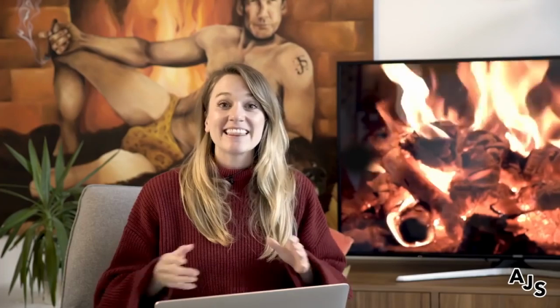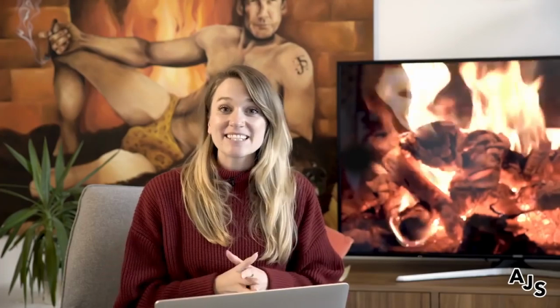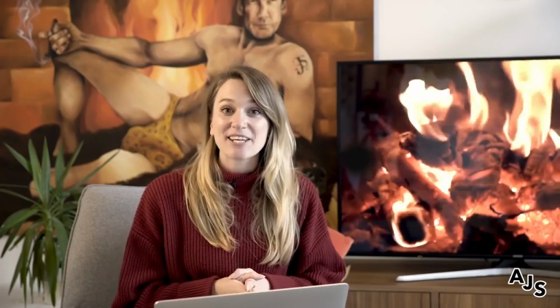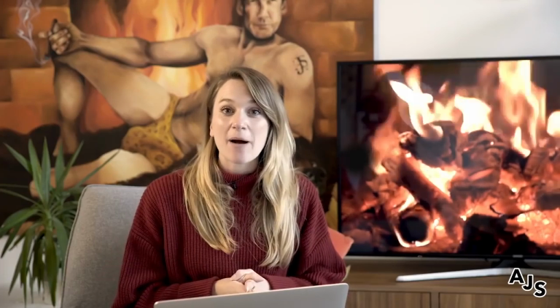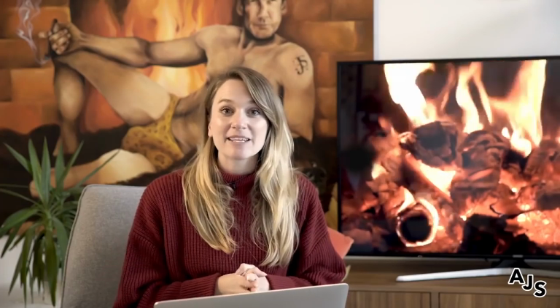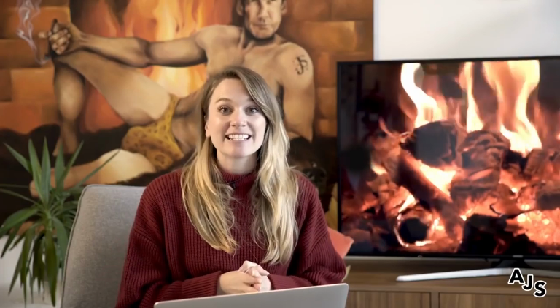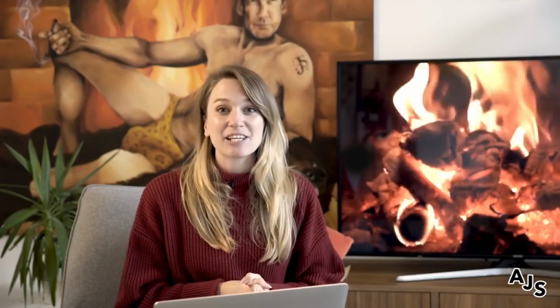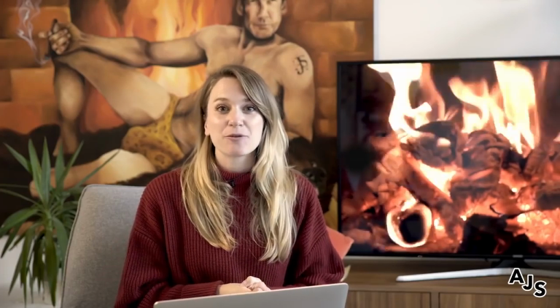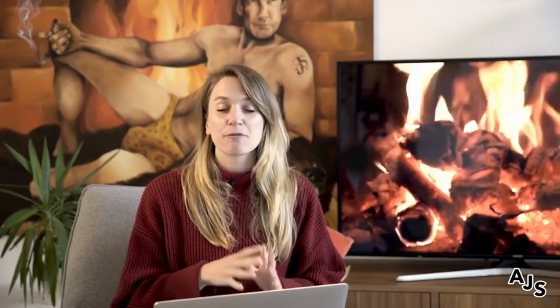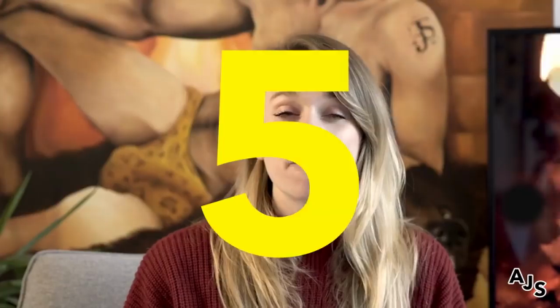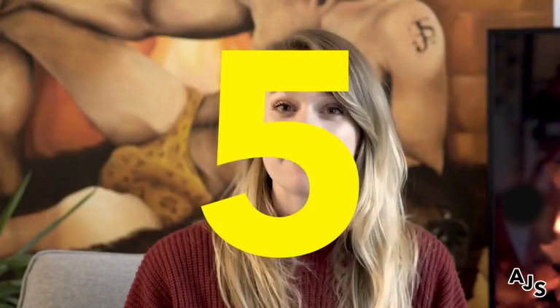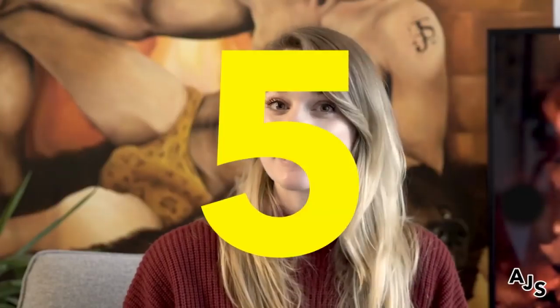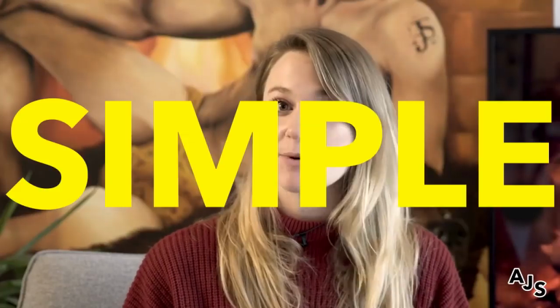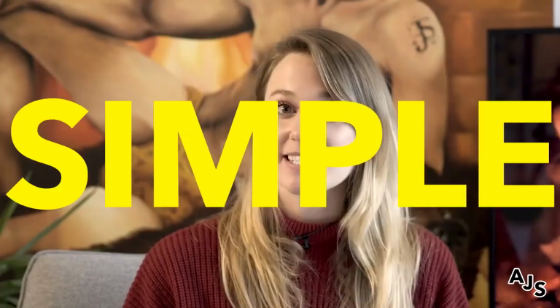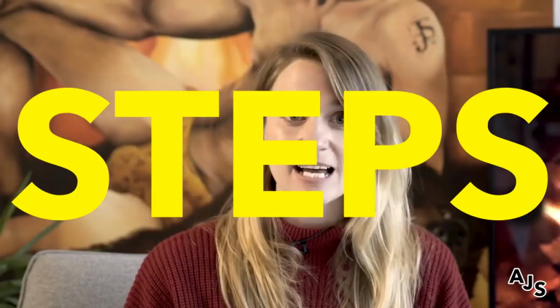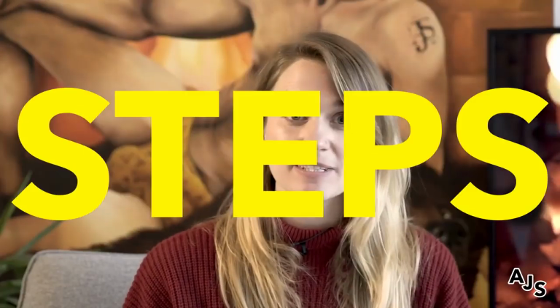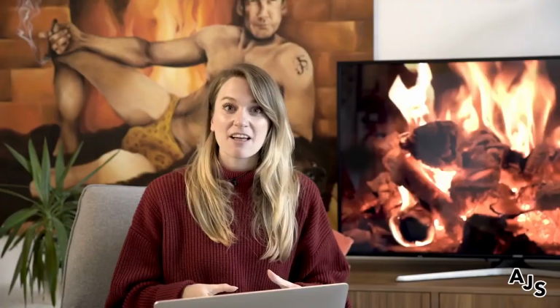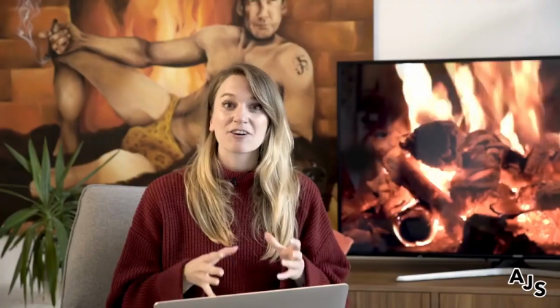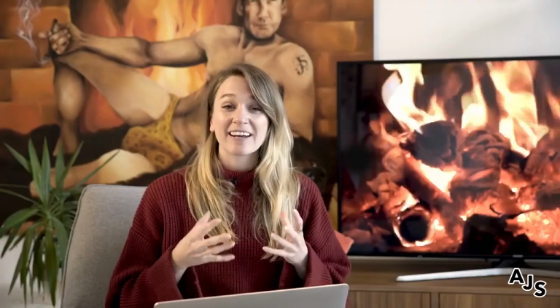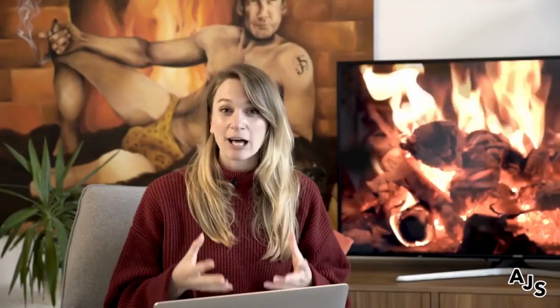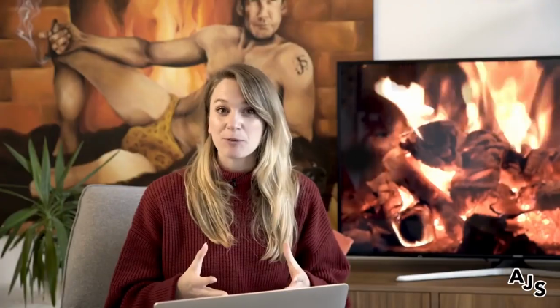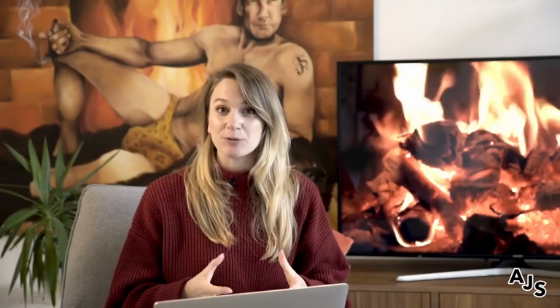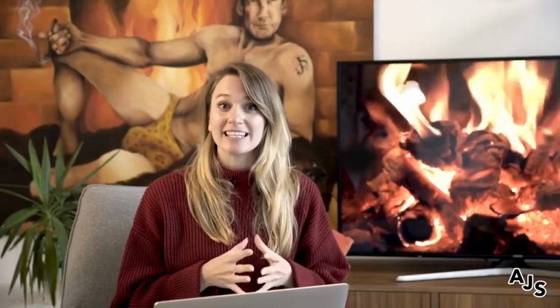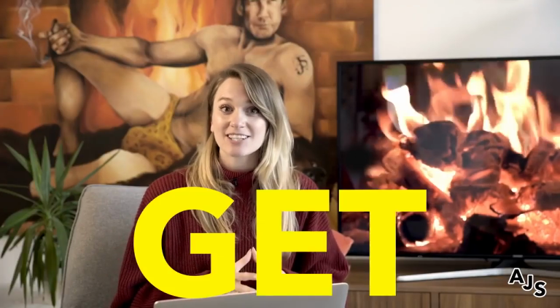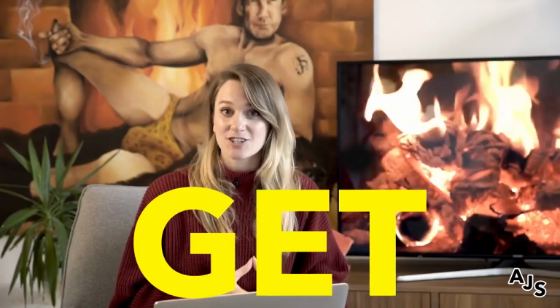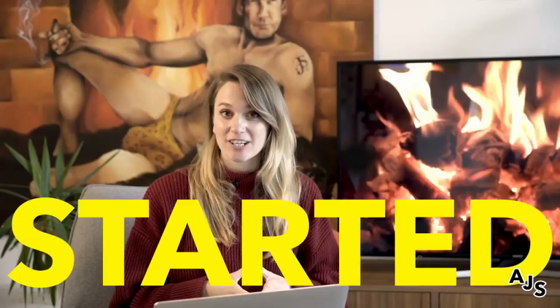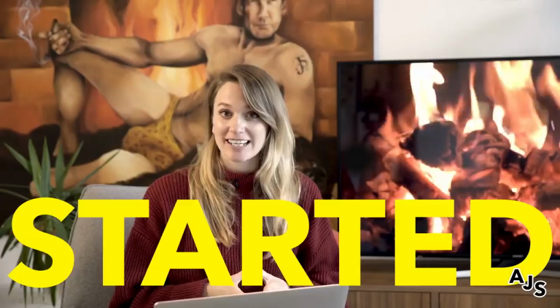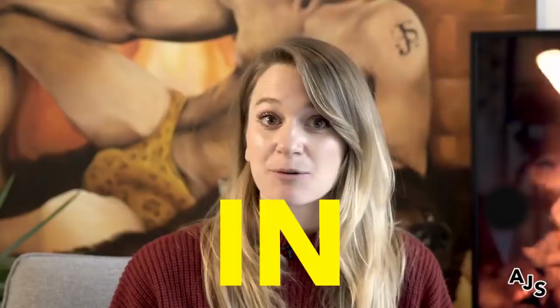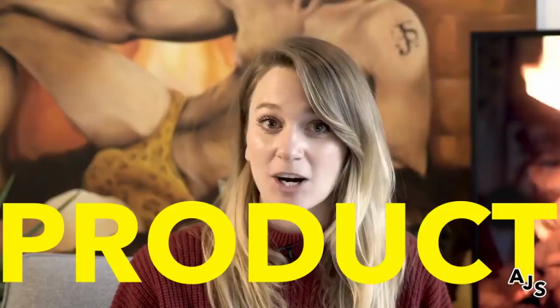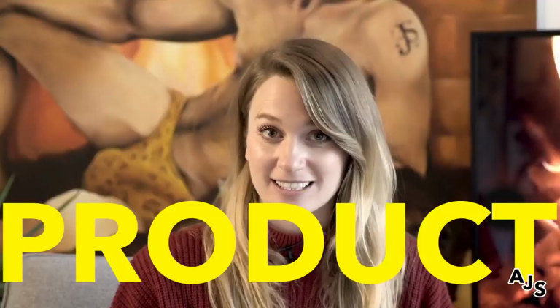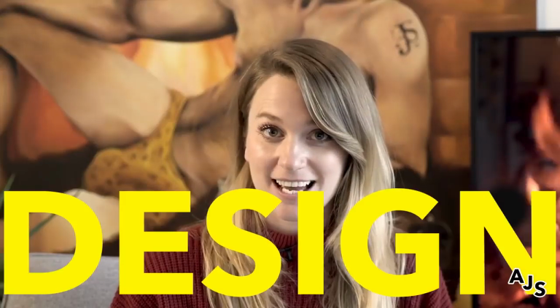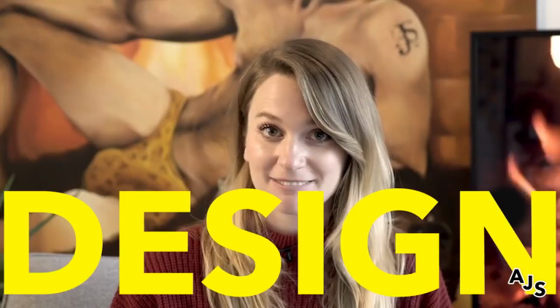In this video, I'm going to take you through five simple steps that are going to help you get started in product design.